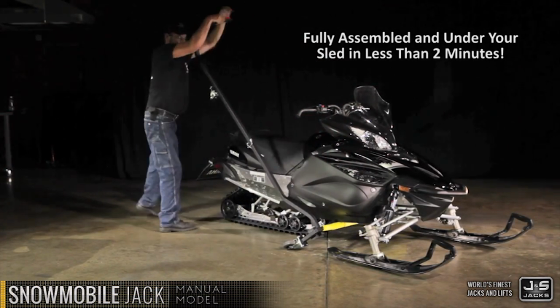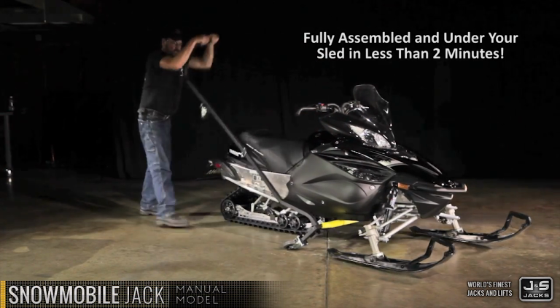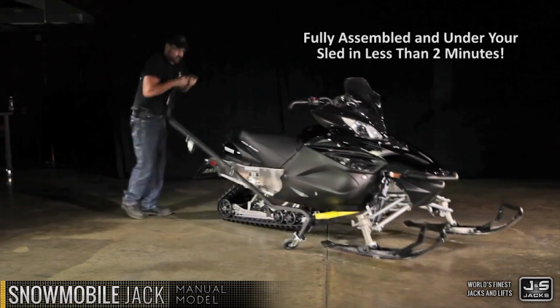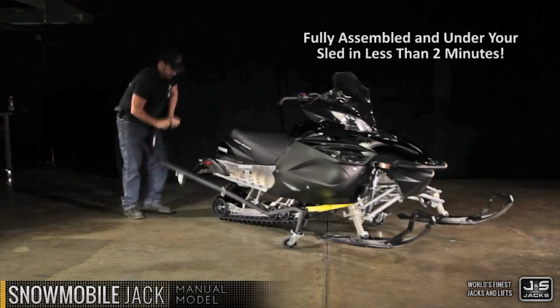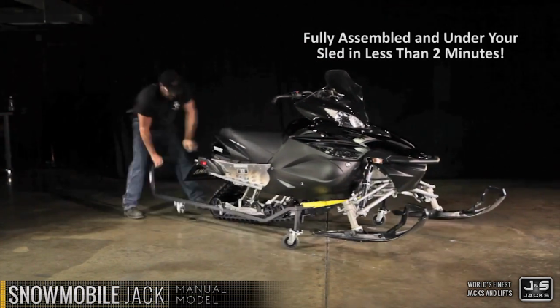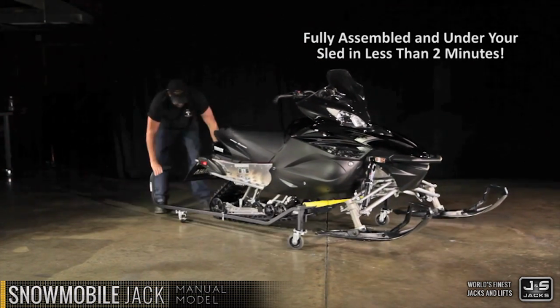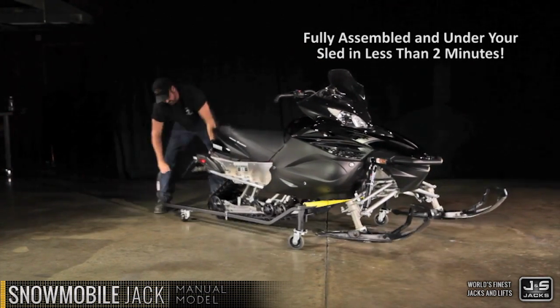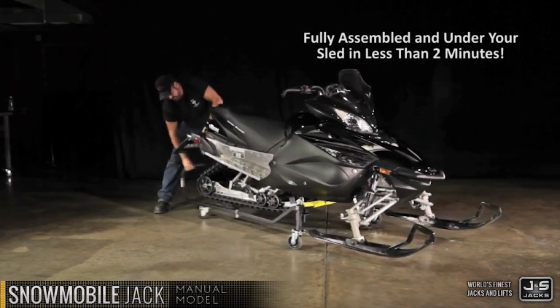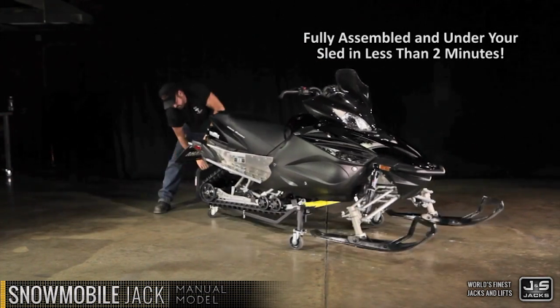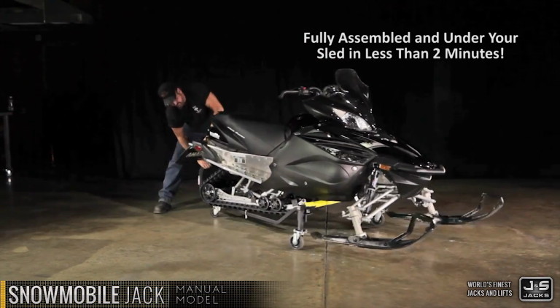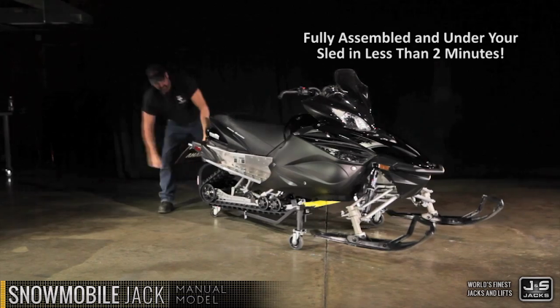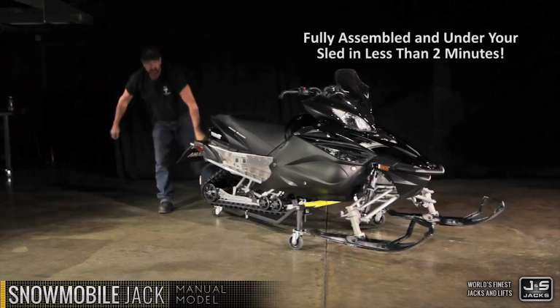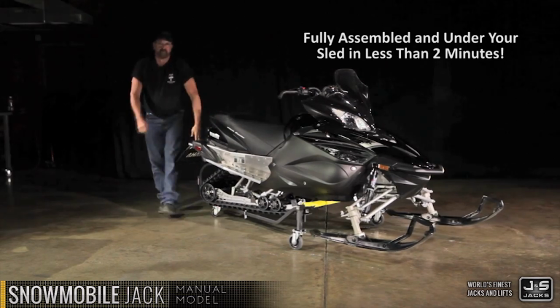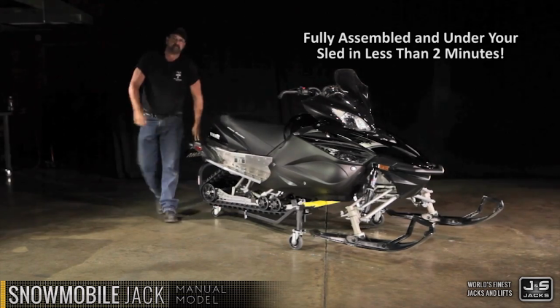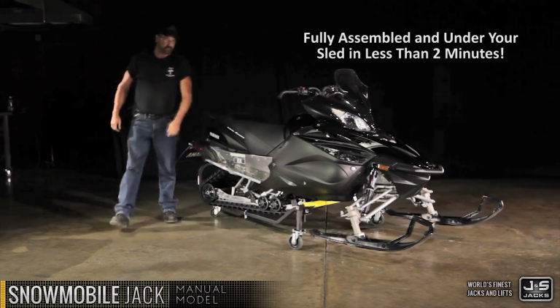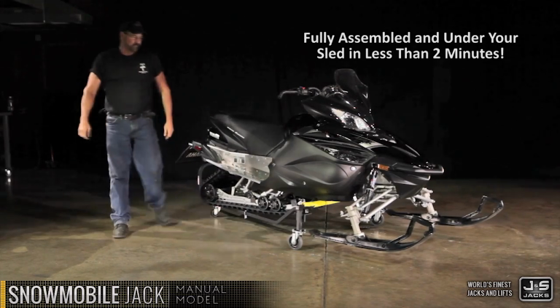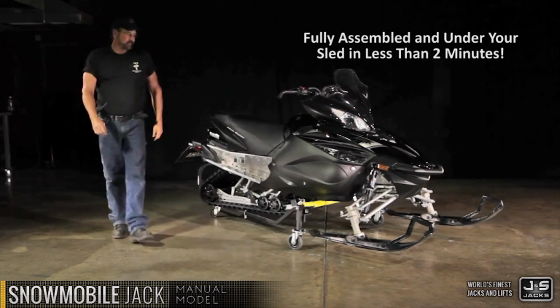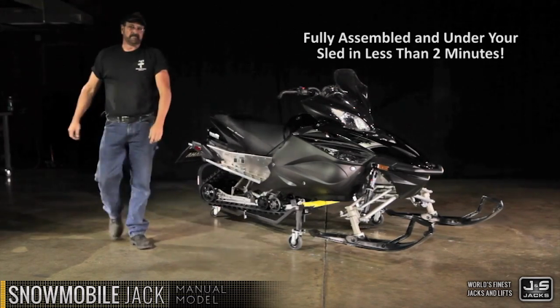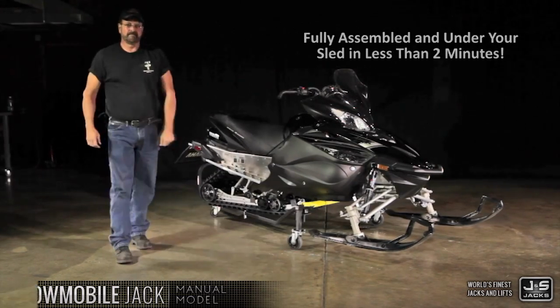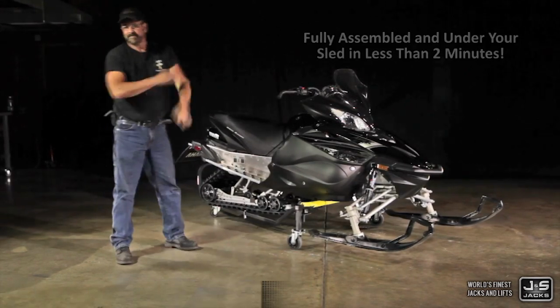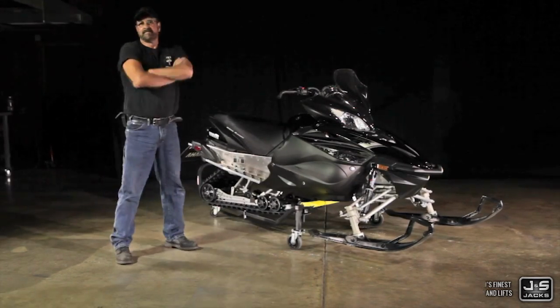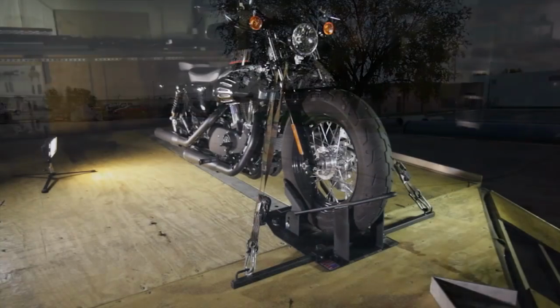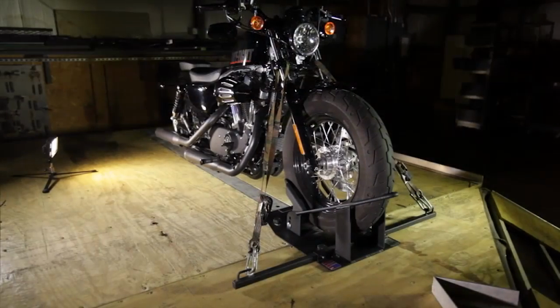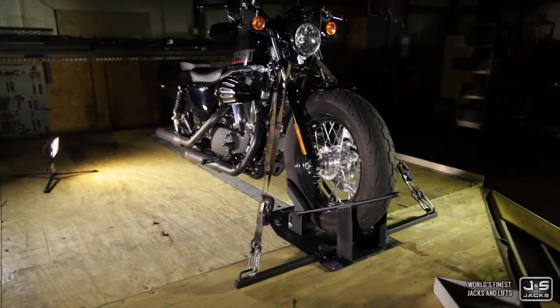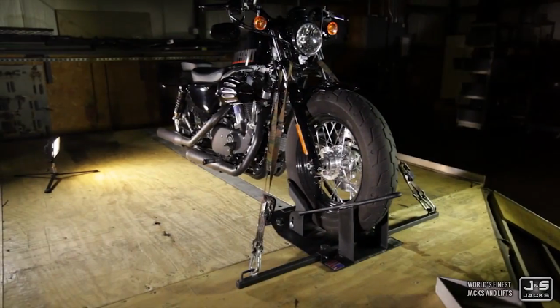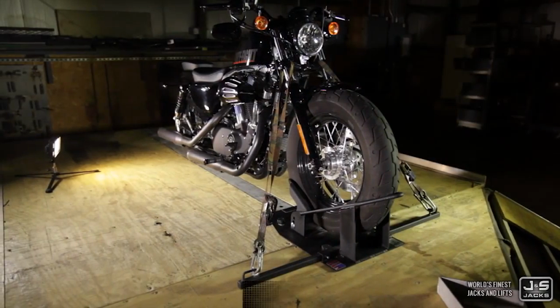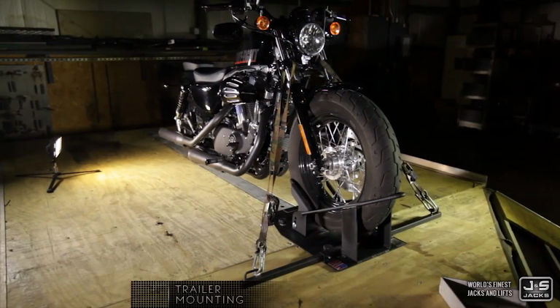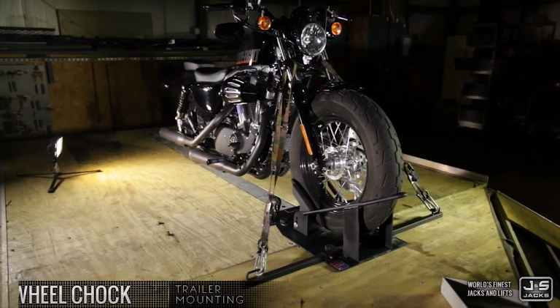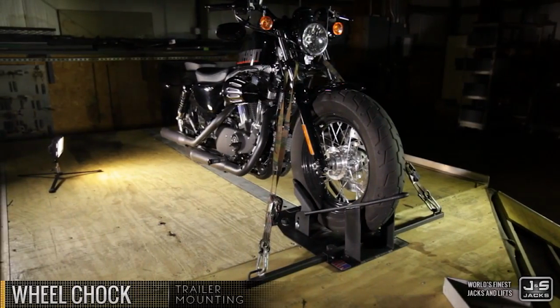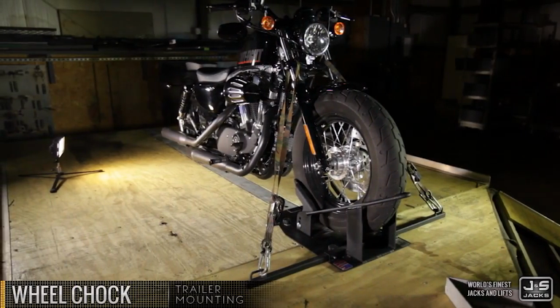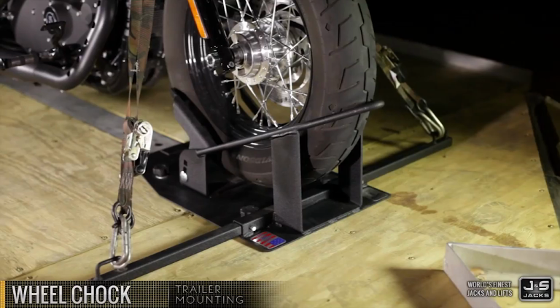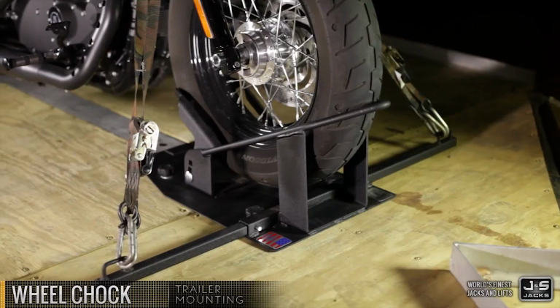J&S Jacks sets the standard for quality, safety, and functionality. Order yours today.